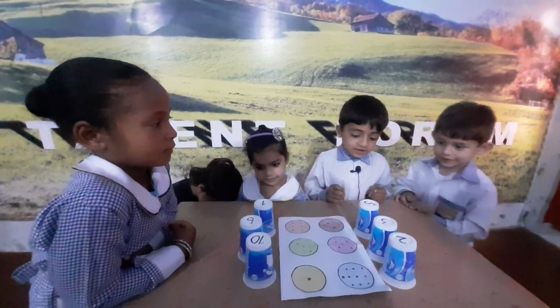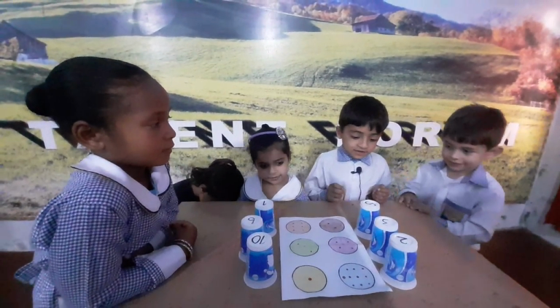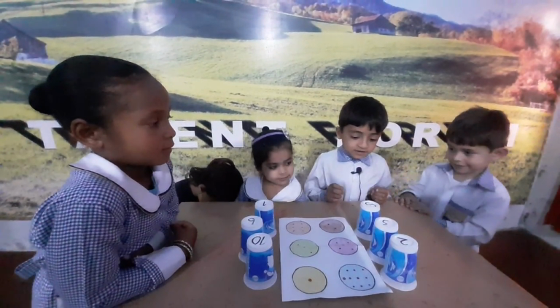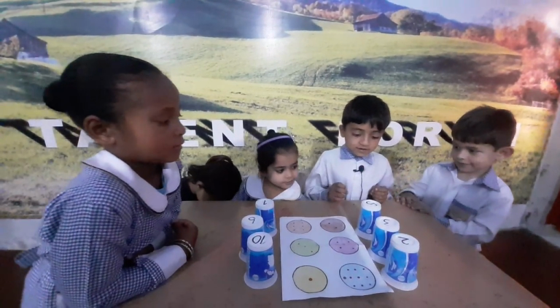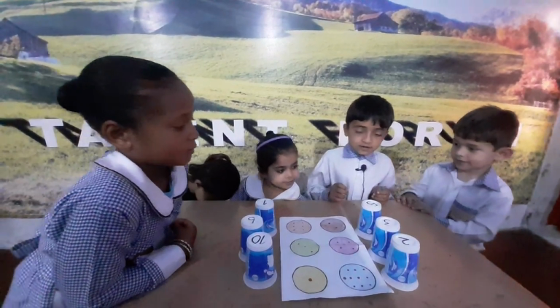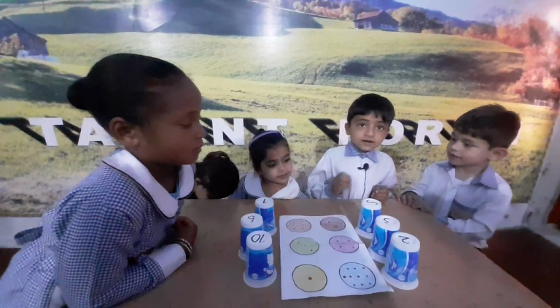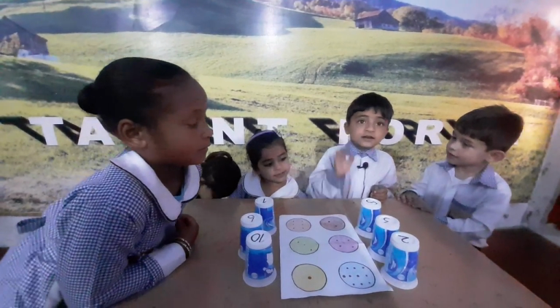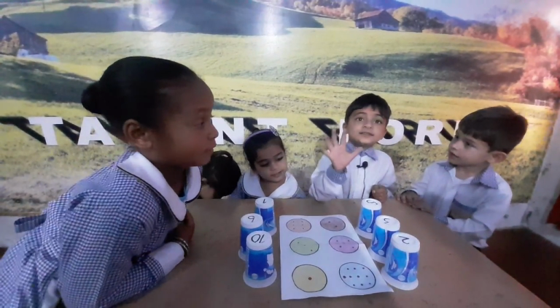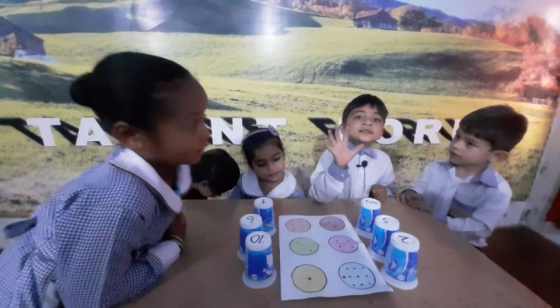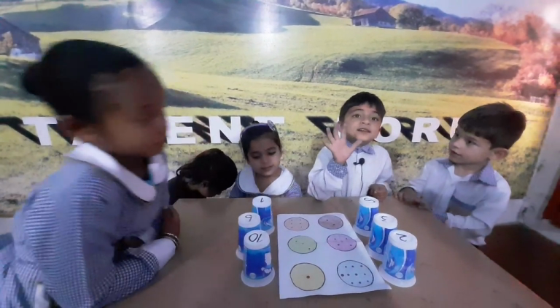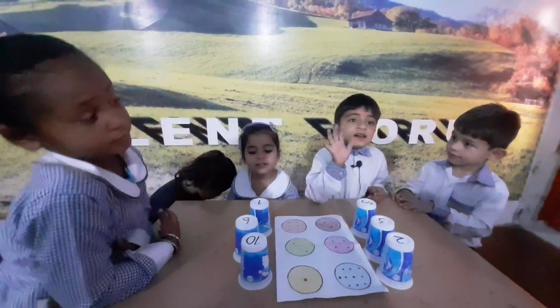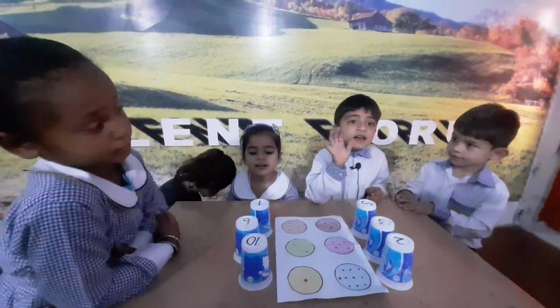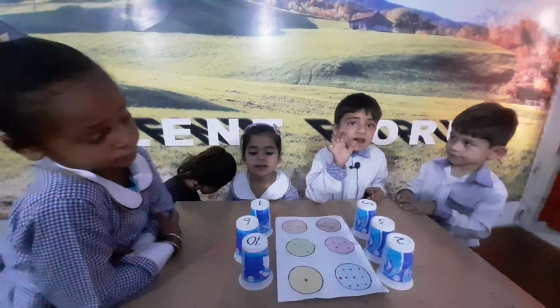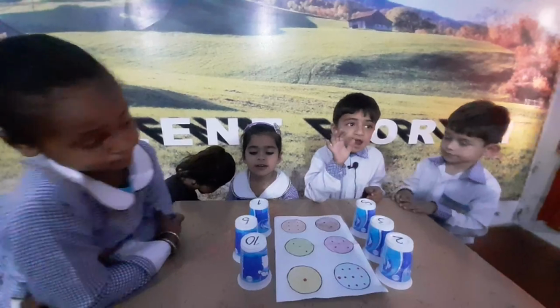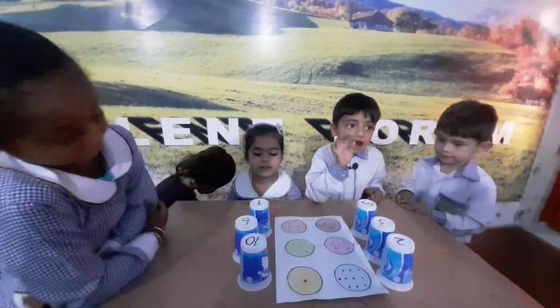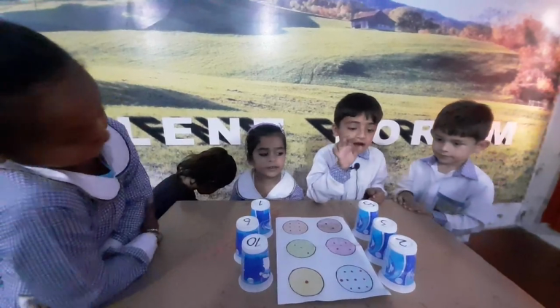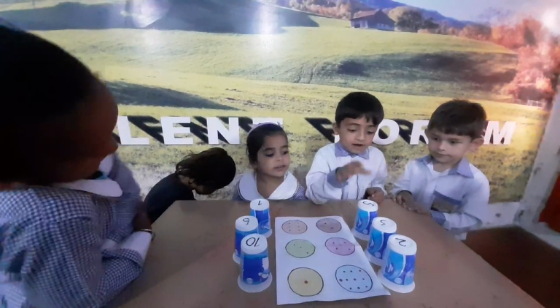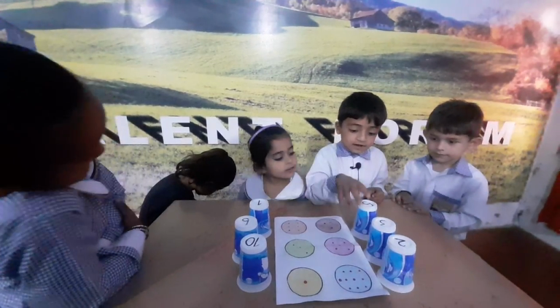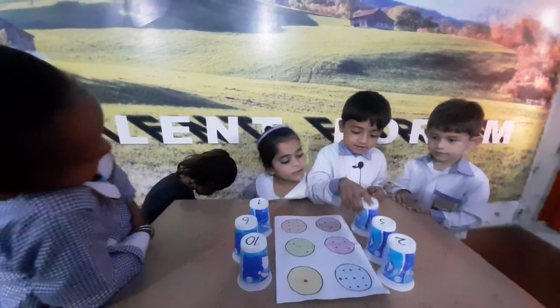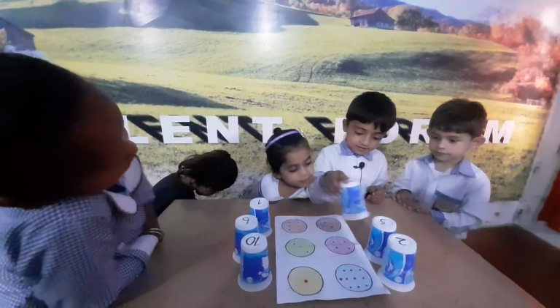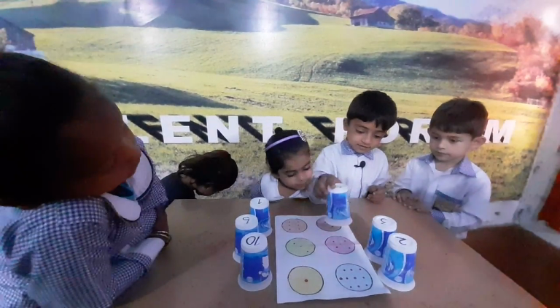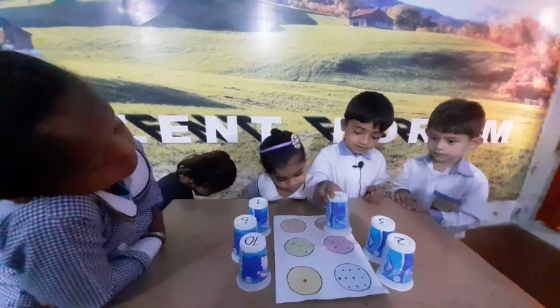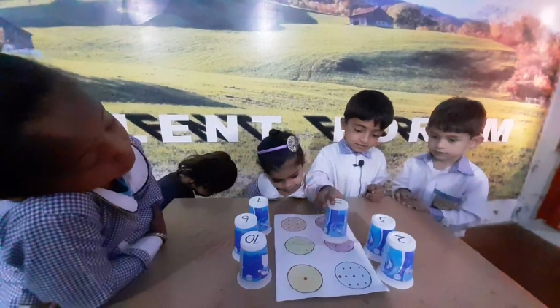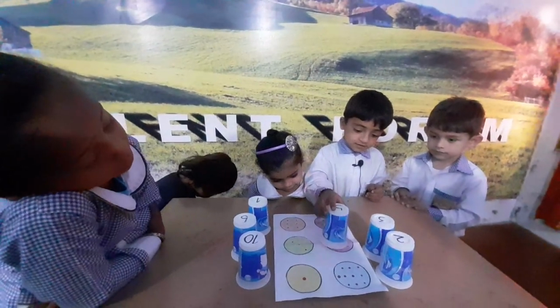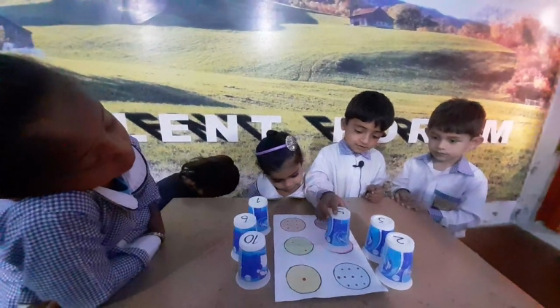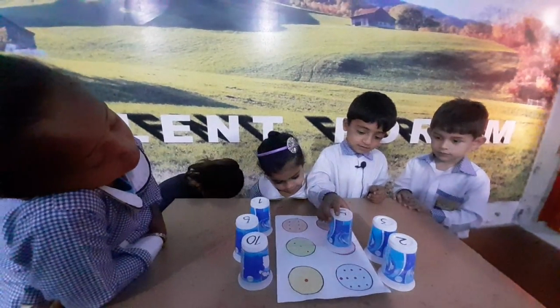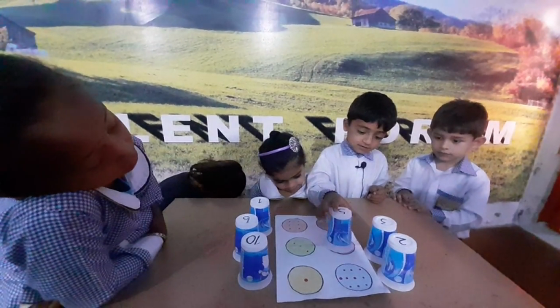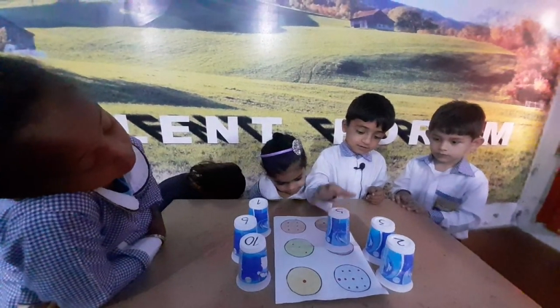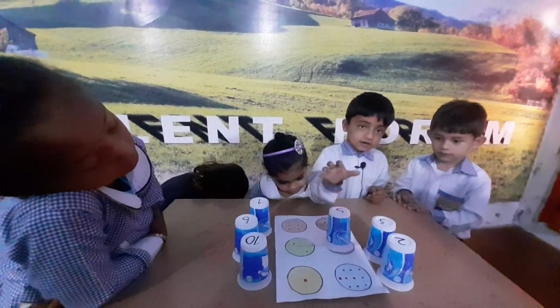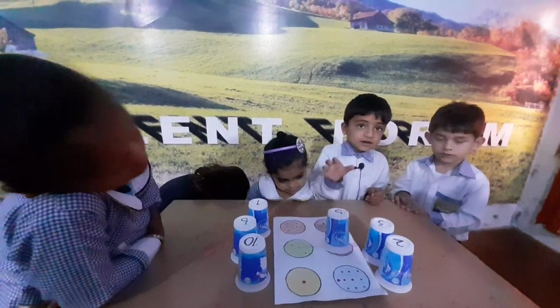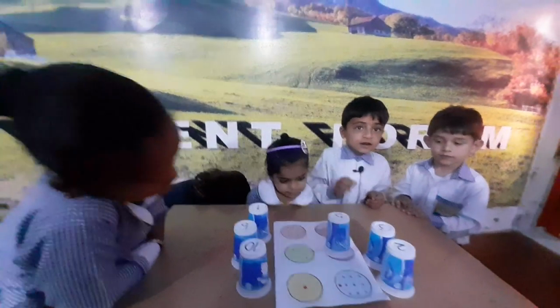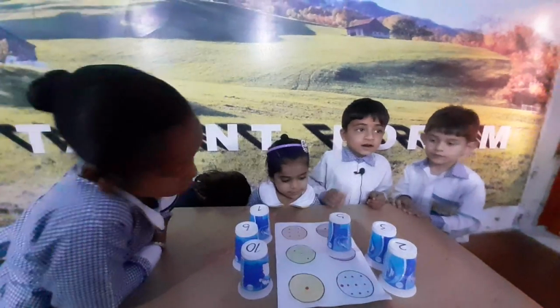Show me your five fingers. Please pick up the glass of number five and match with dots. Very good. Excellent.